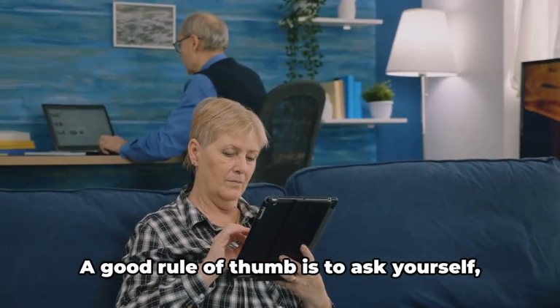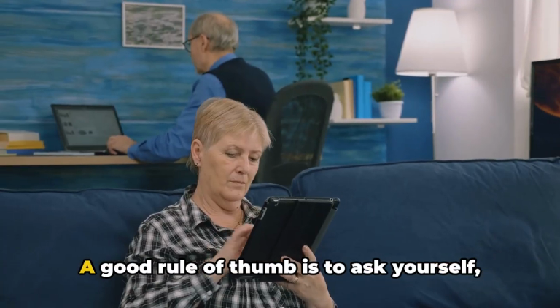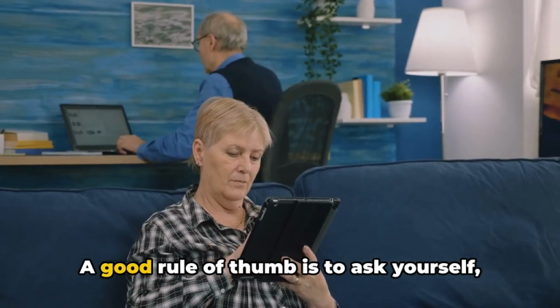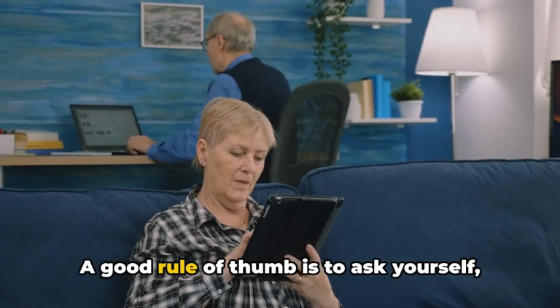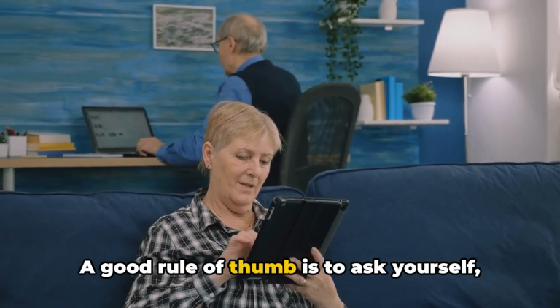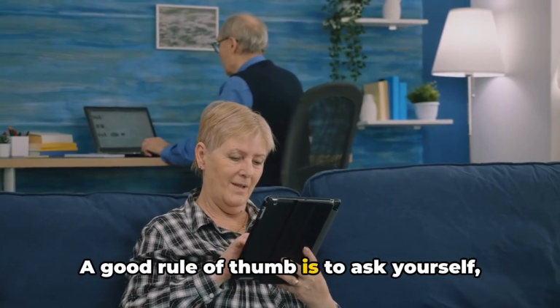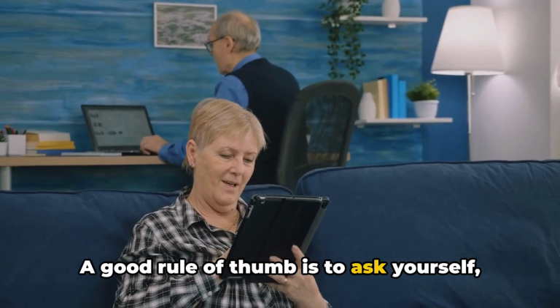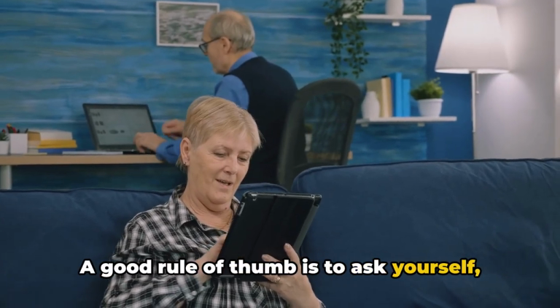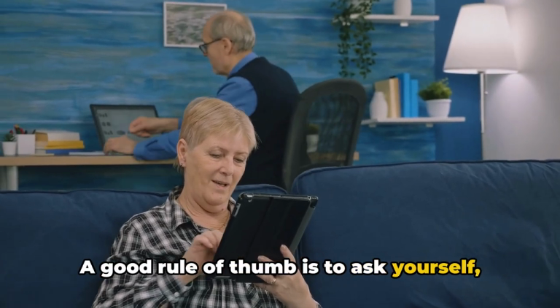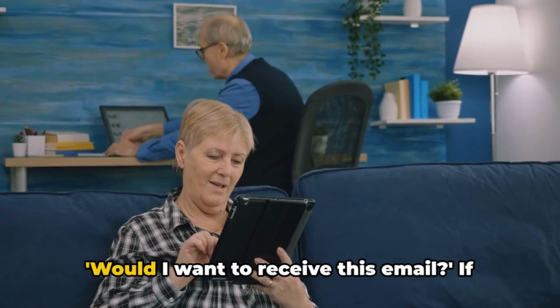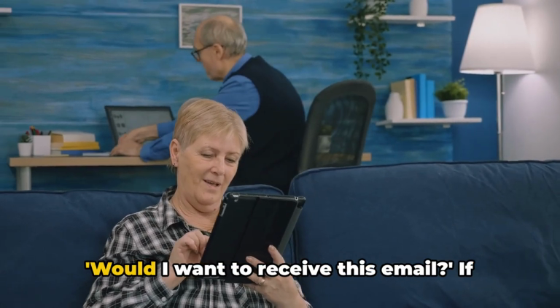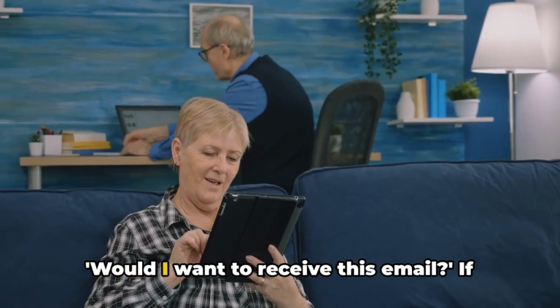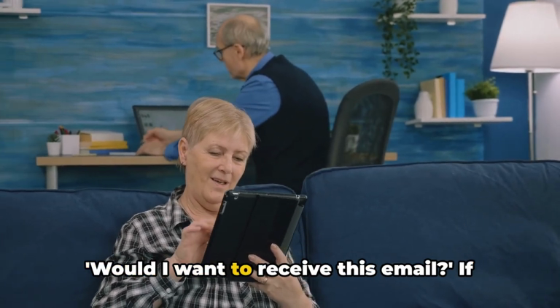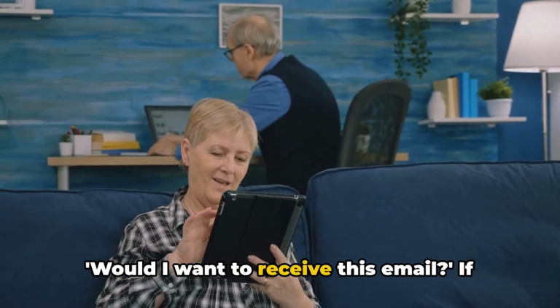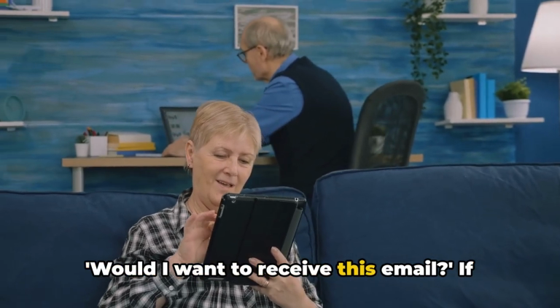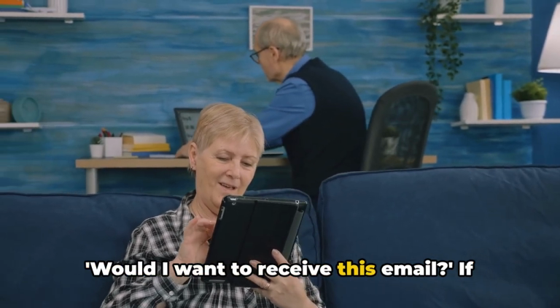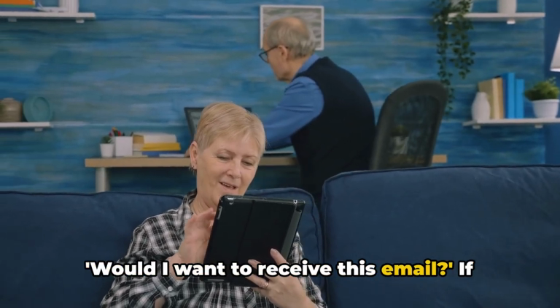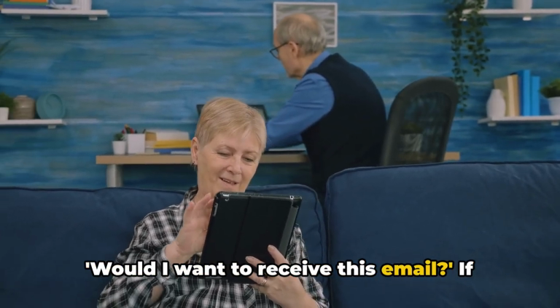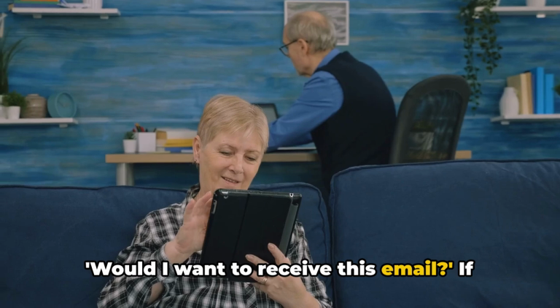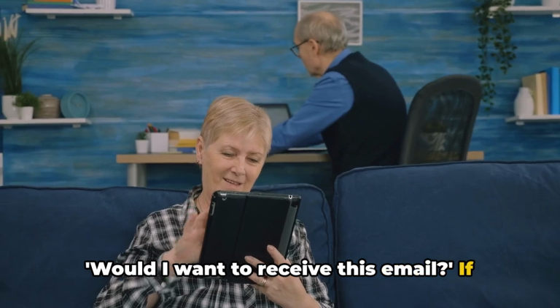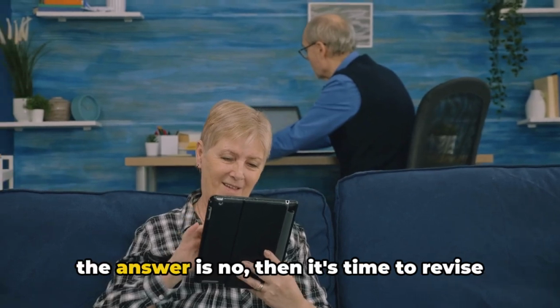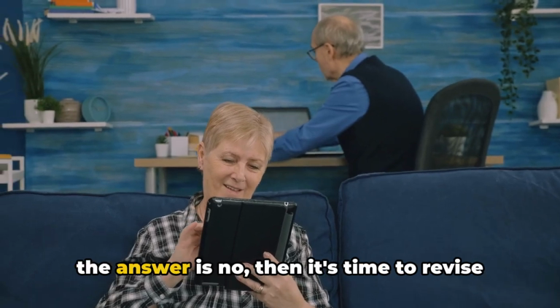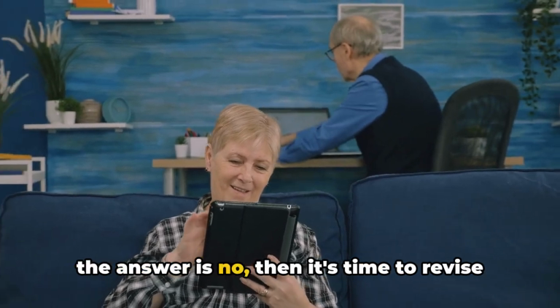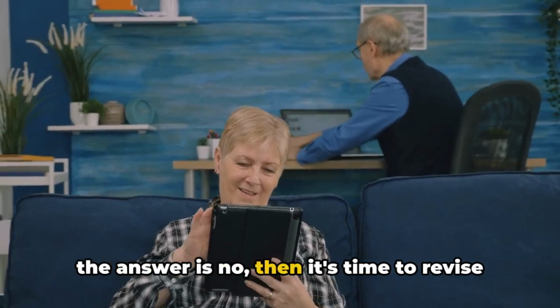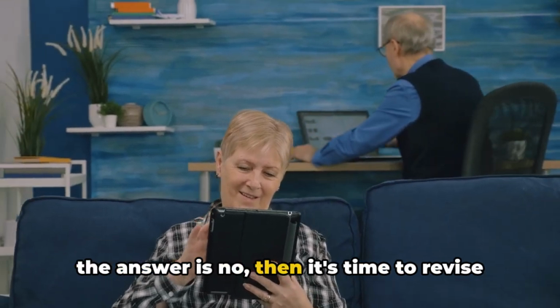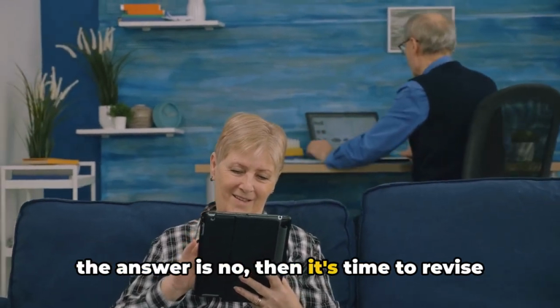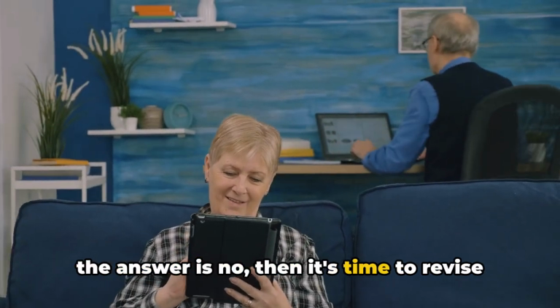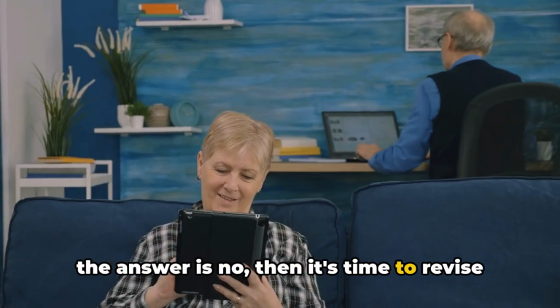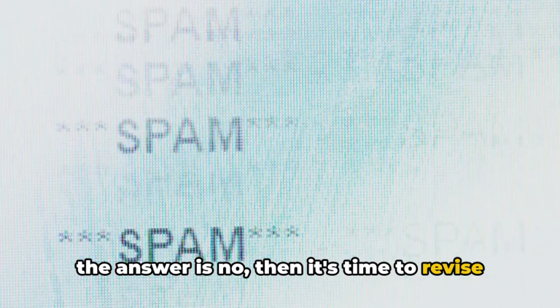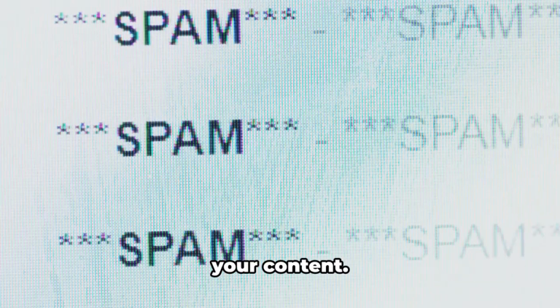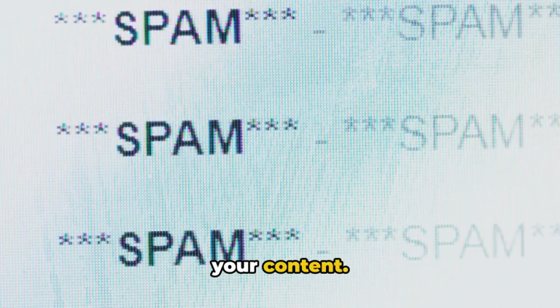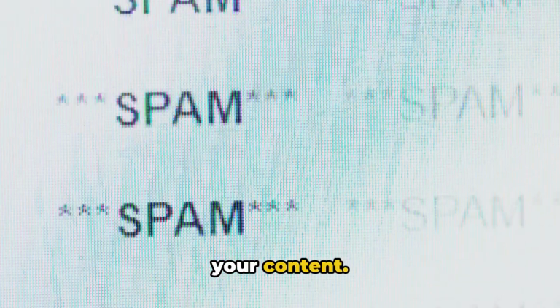A good rule of thumb is to ask yourself, would I want to receive this email? If the answer is no, then it's time to revise your content.